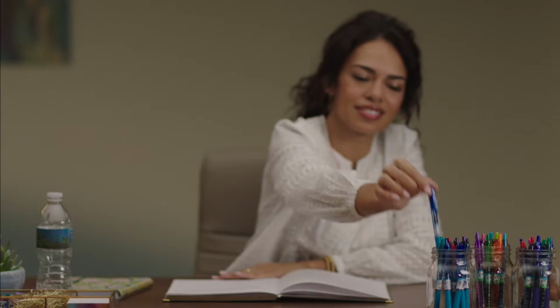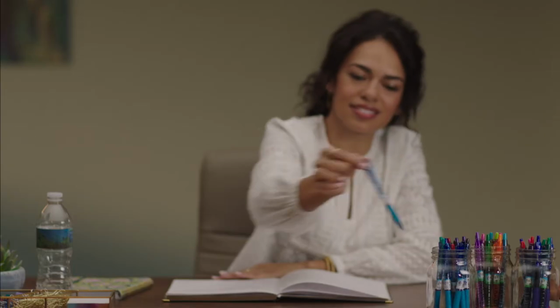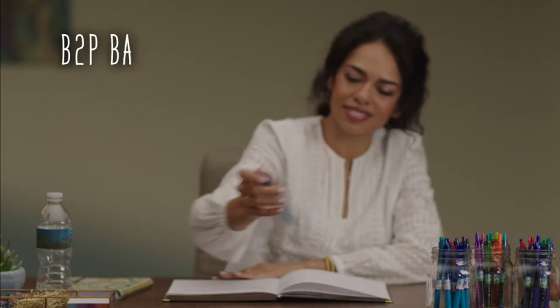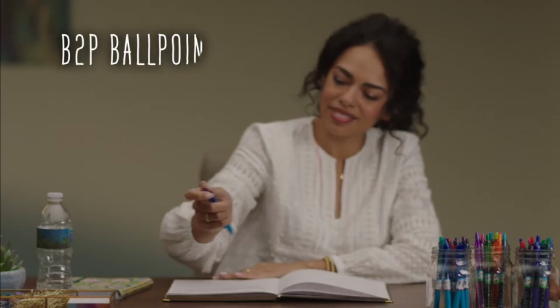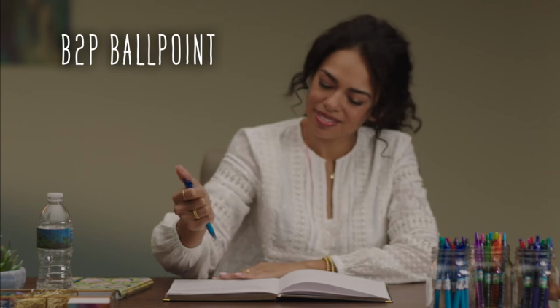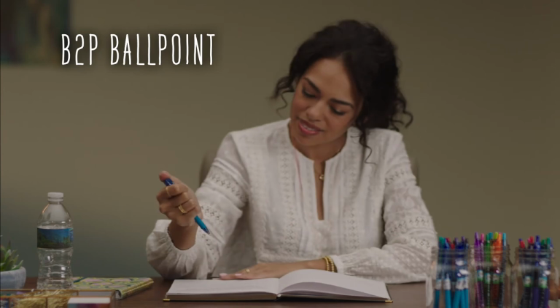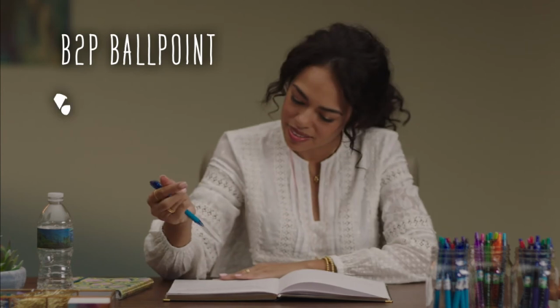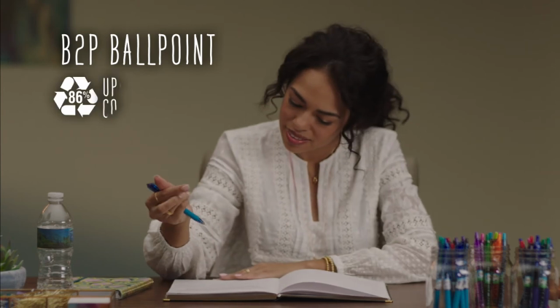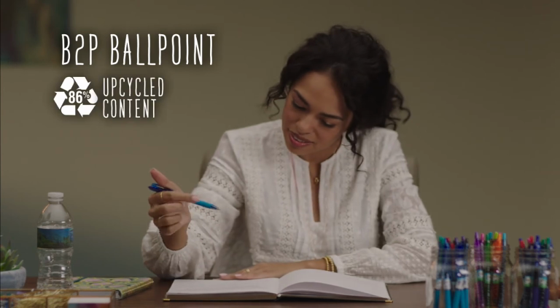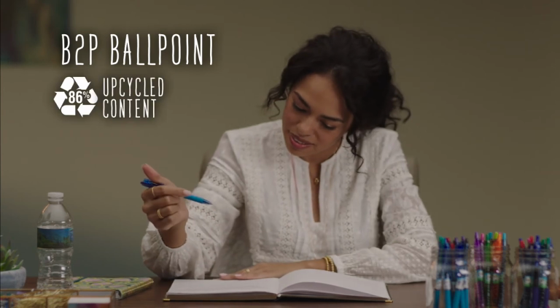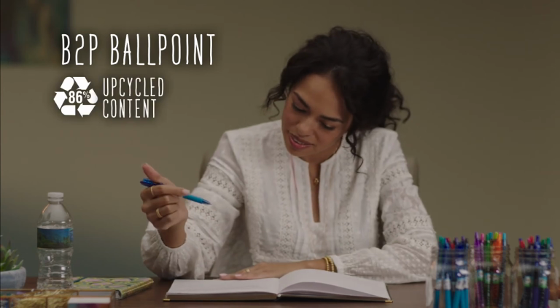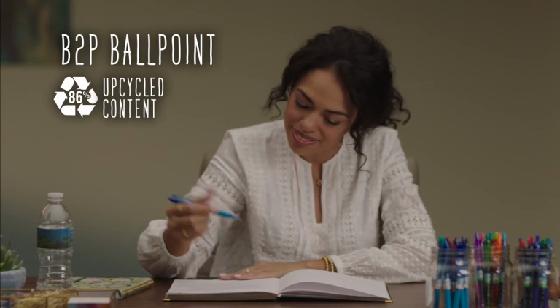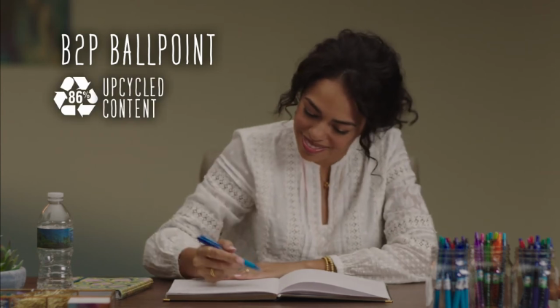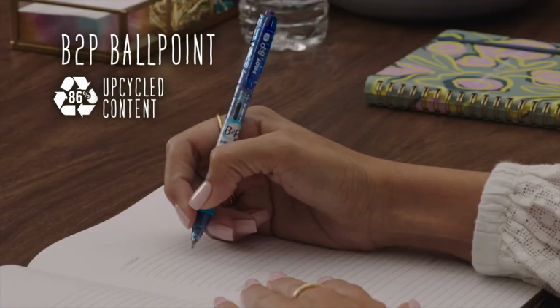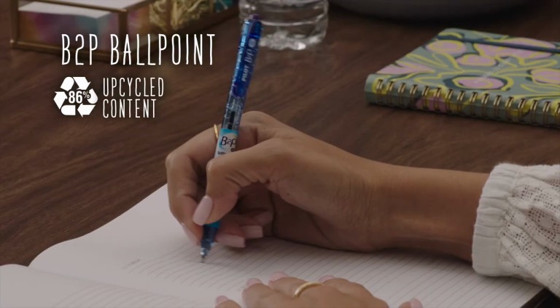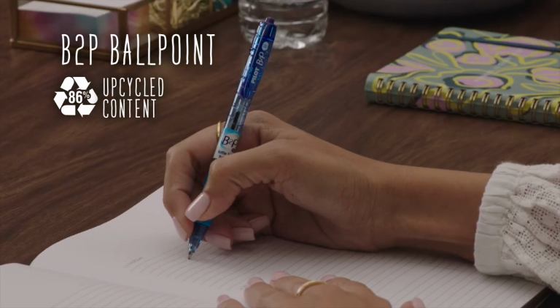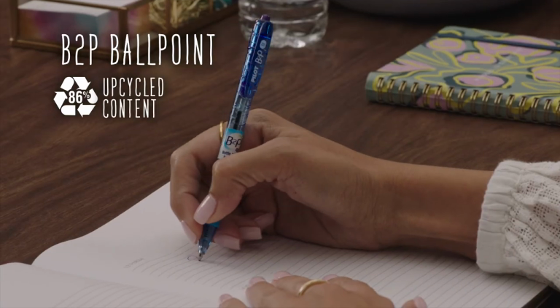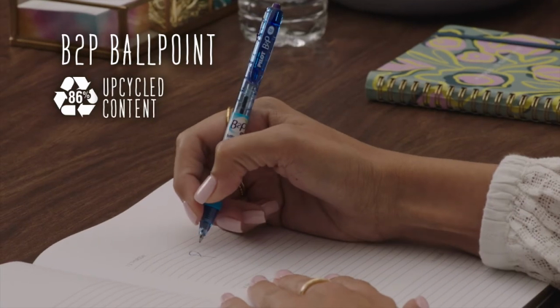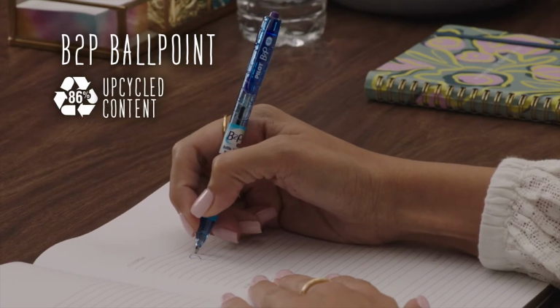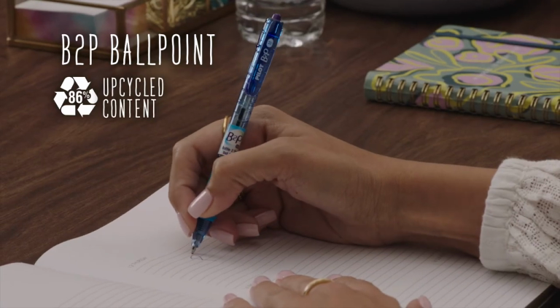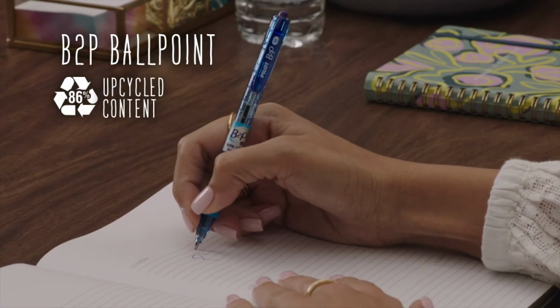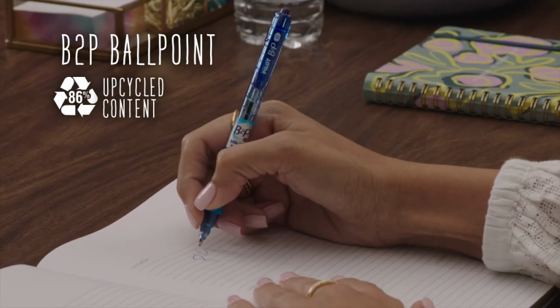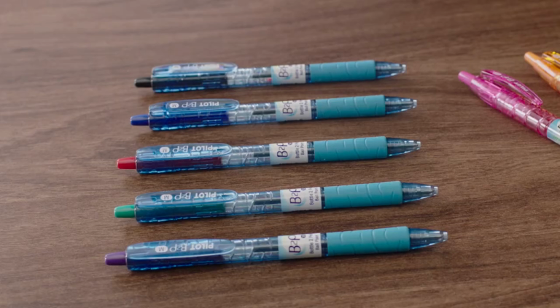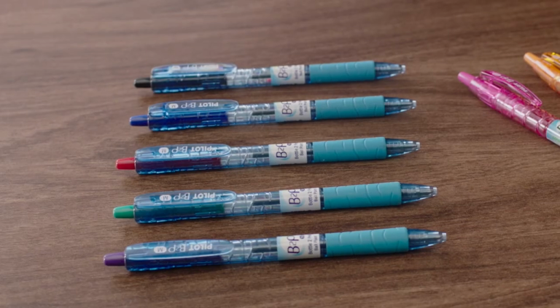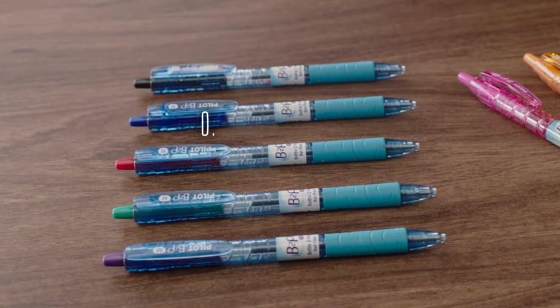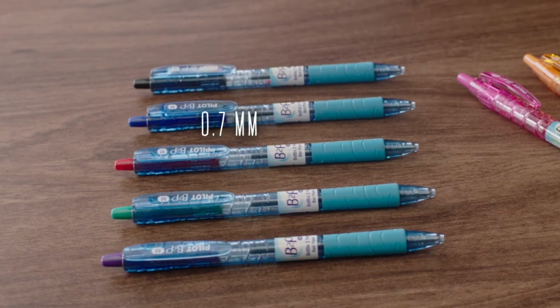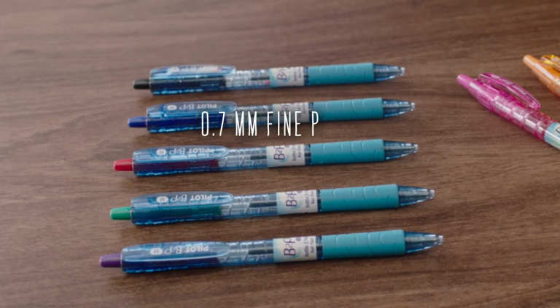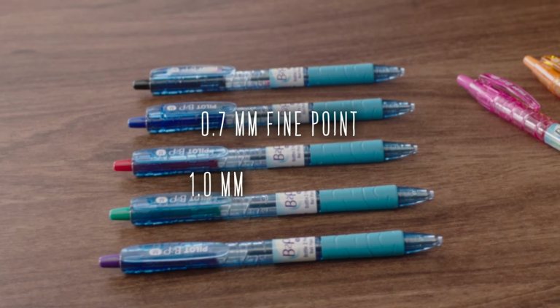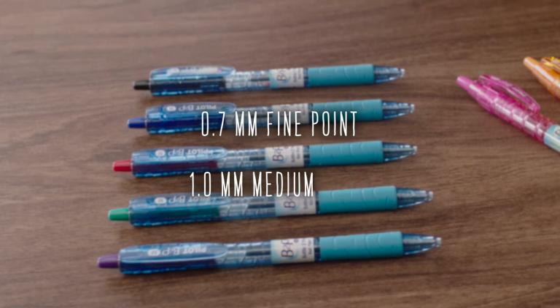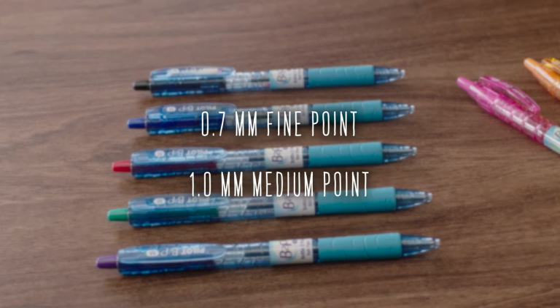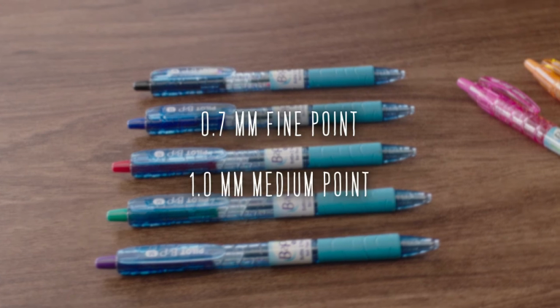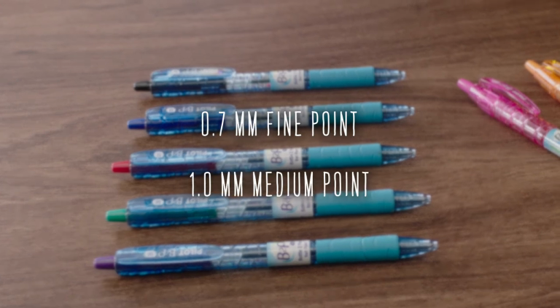If you prefer ballpoint pens, then B2P Ballpoint has you covered in five smooth, smear-resistant ink colors.